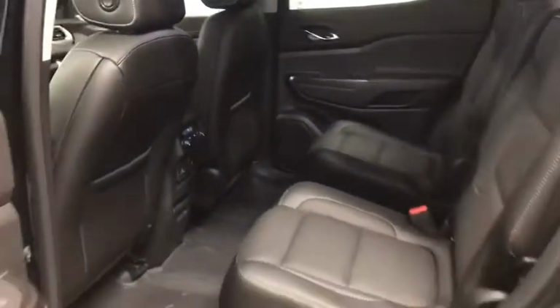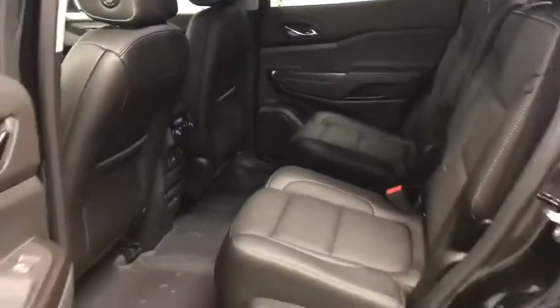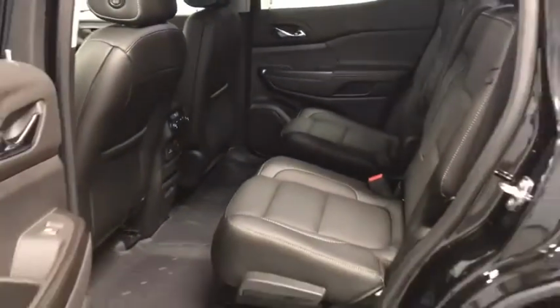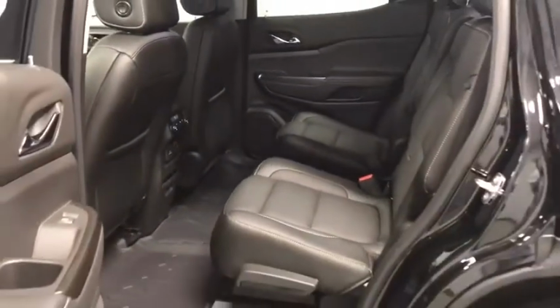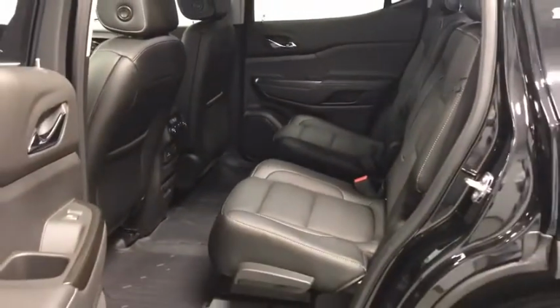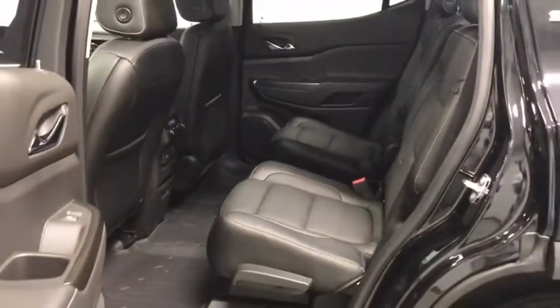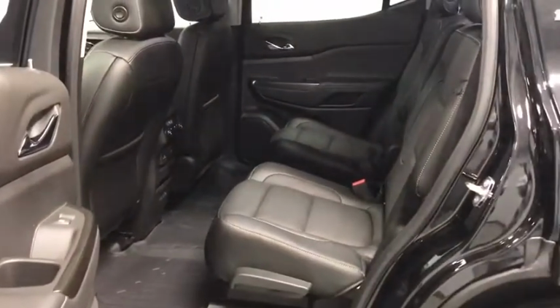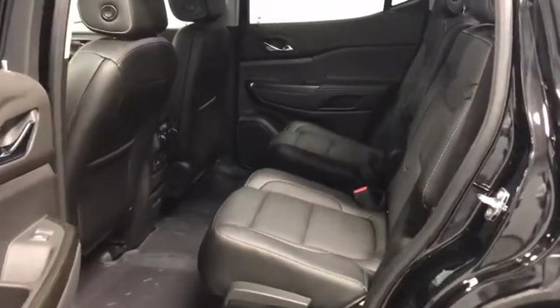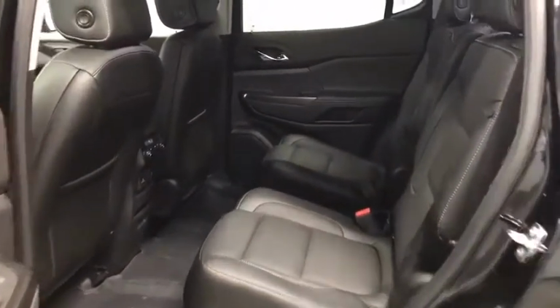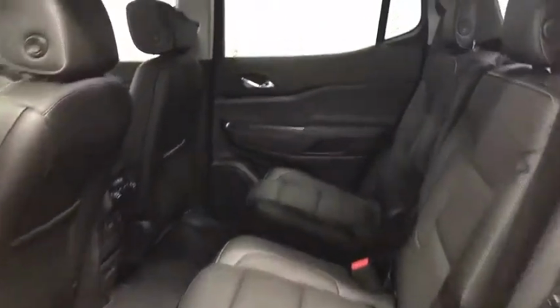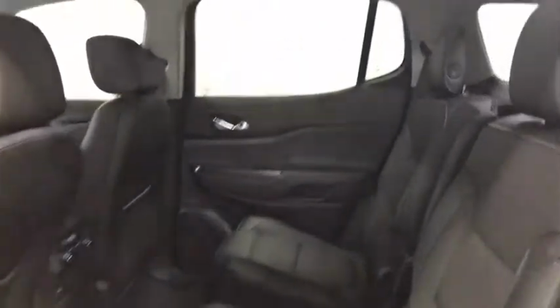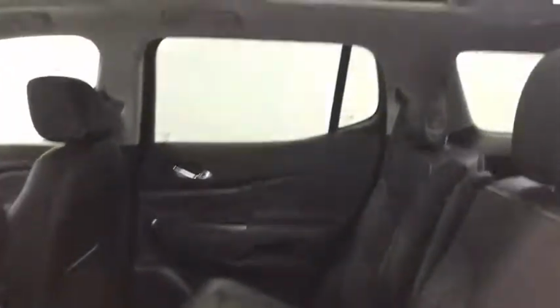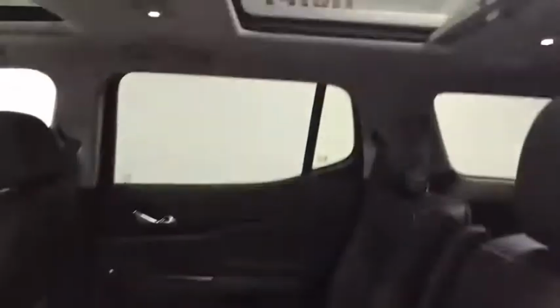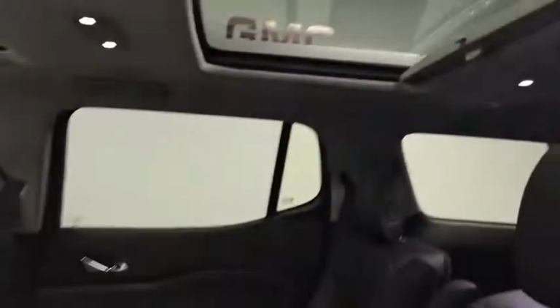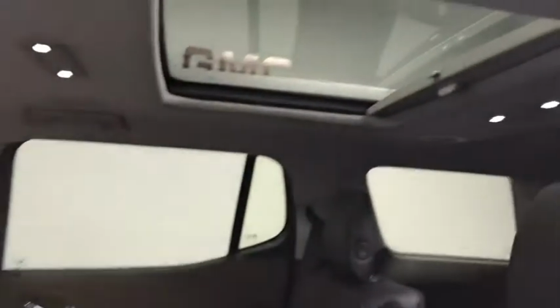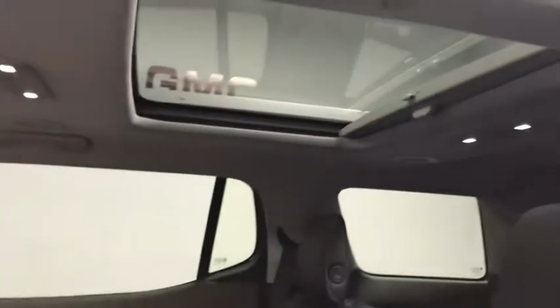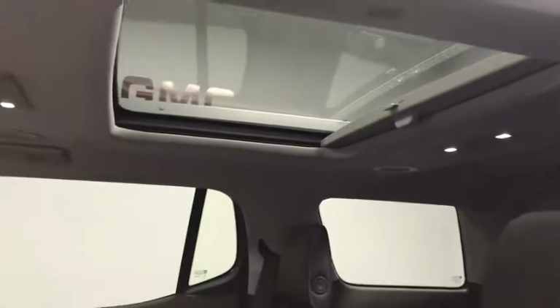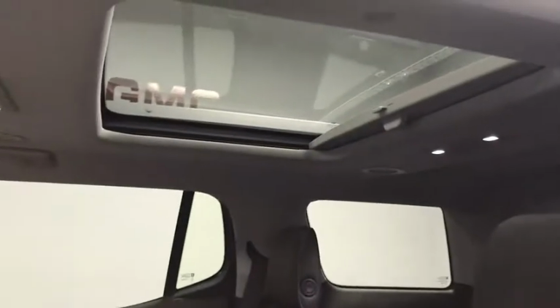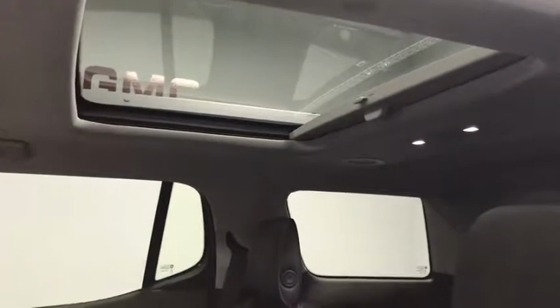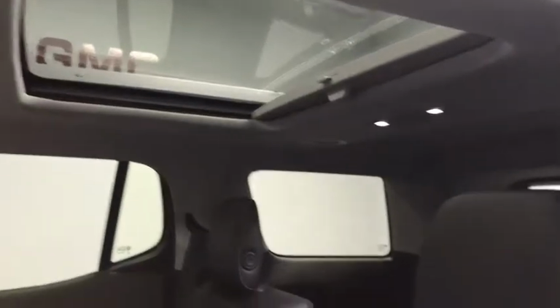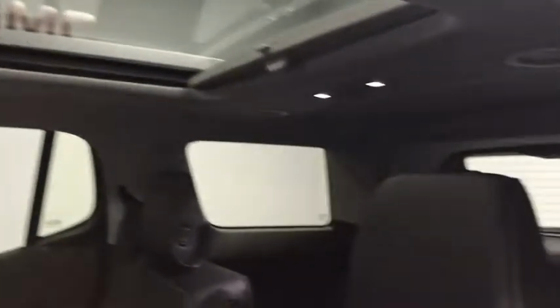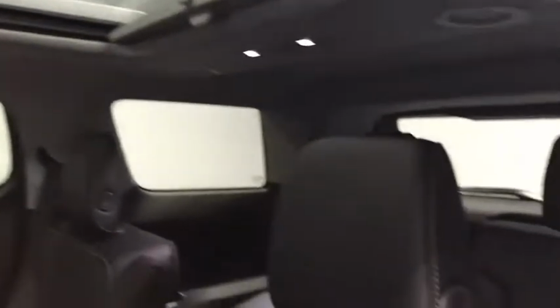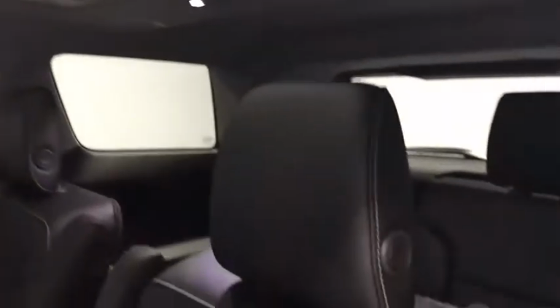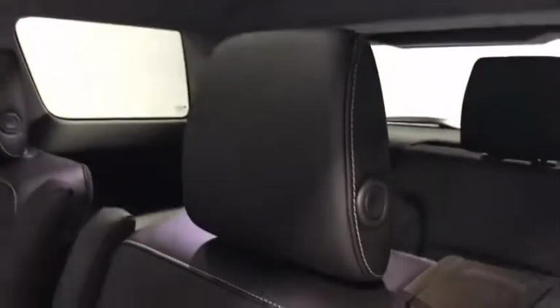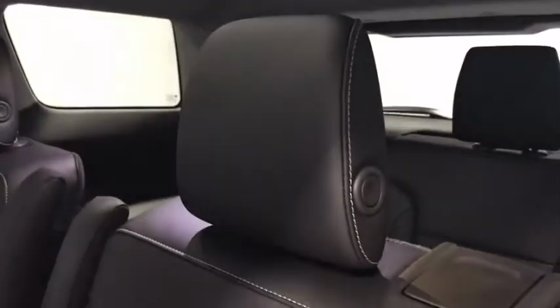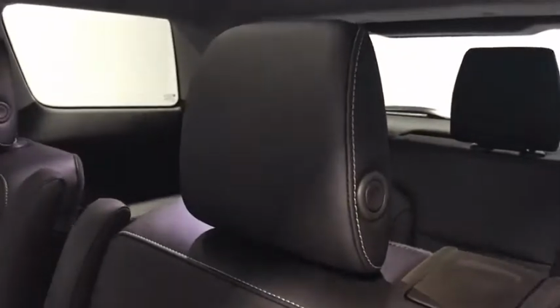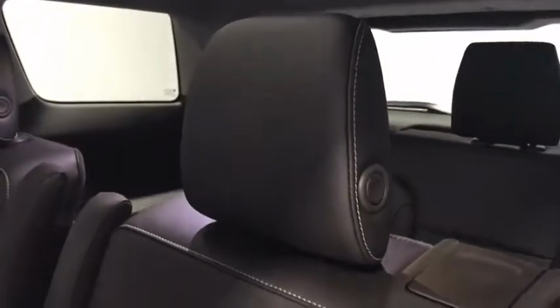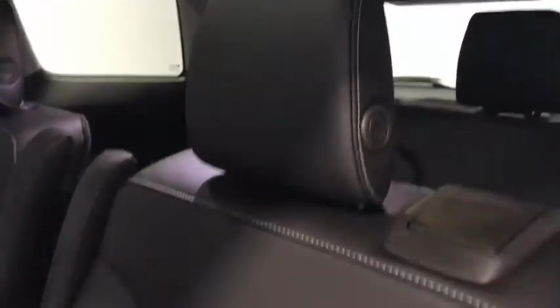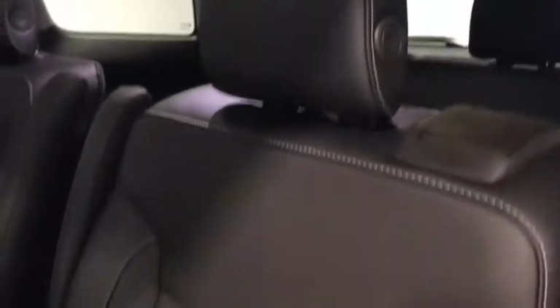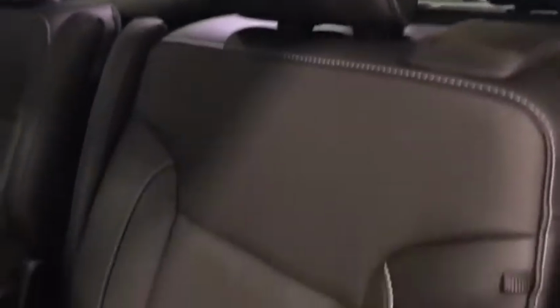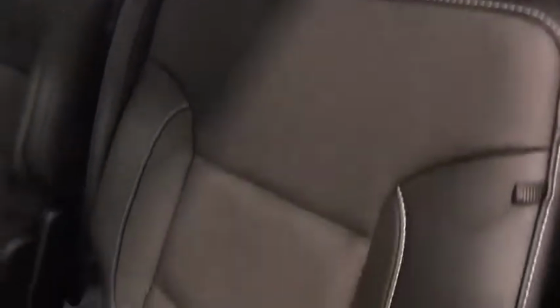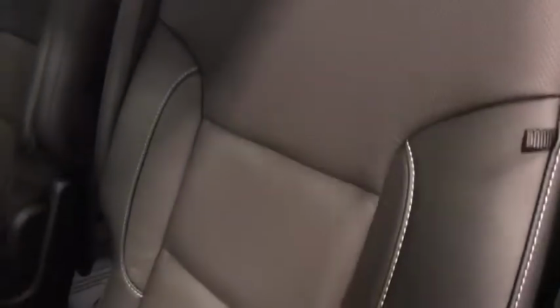Power windows, rear window defroster, security system, heated front driver and passenger seat, compass, panic alarm.